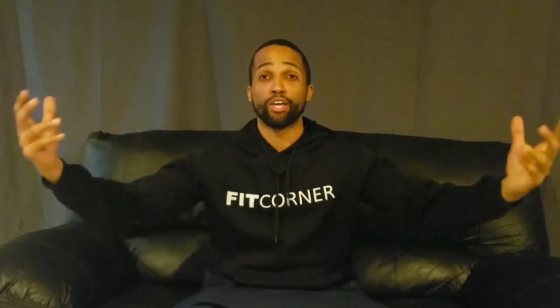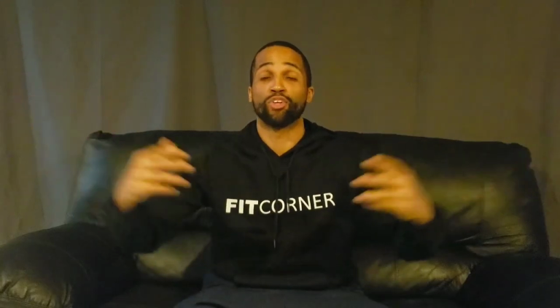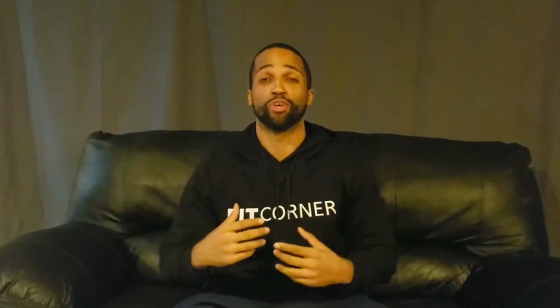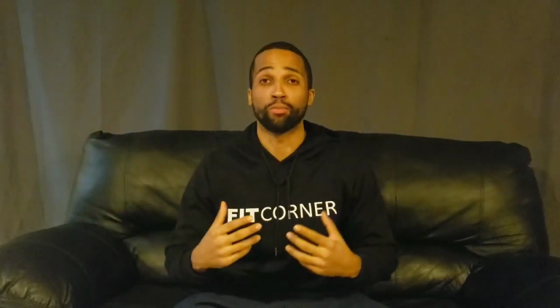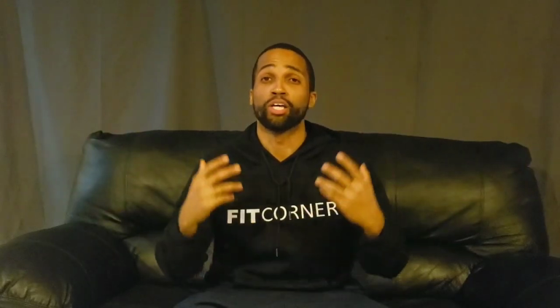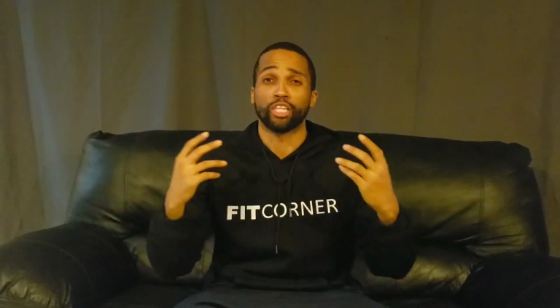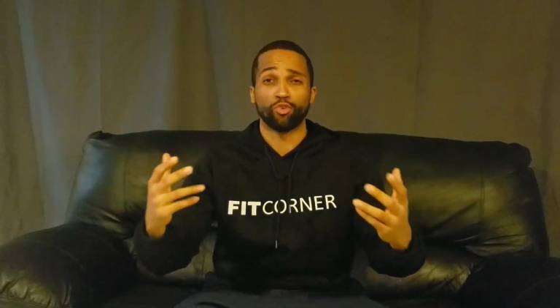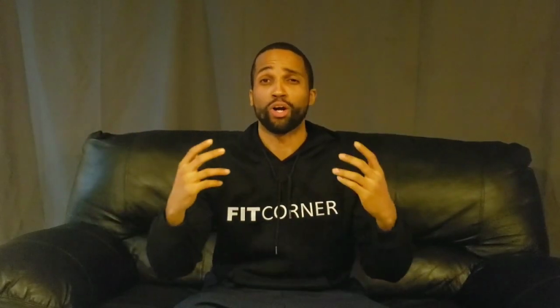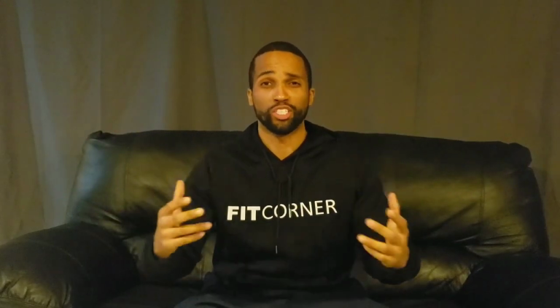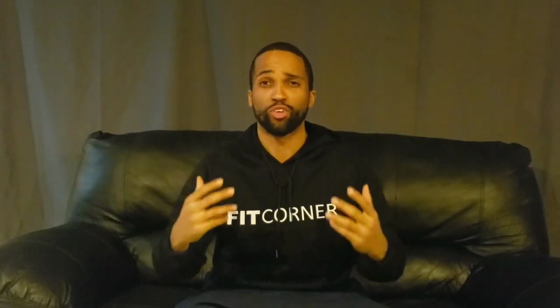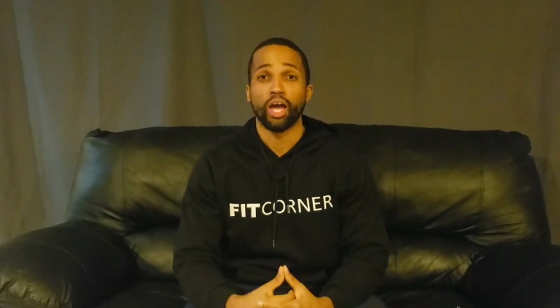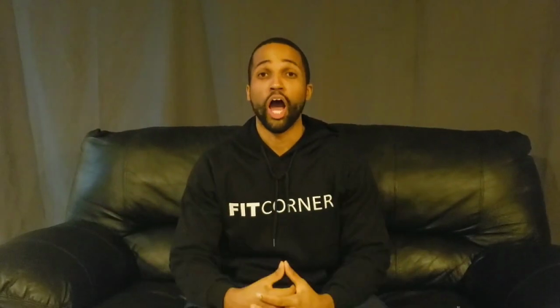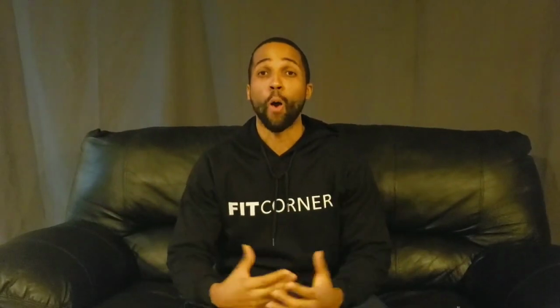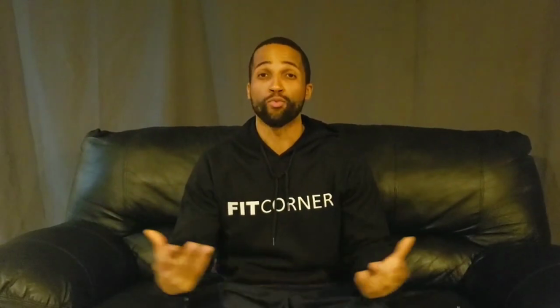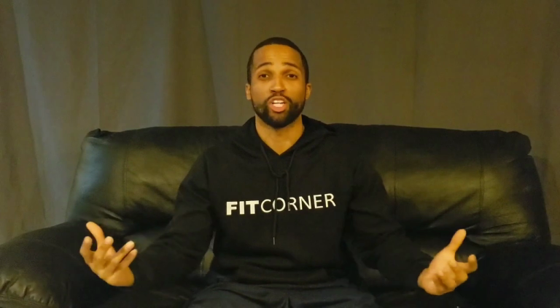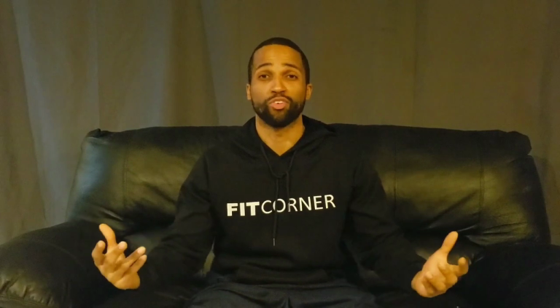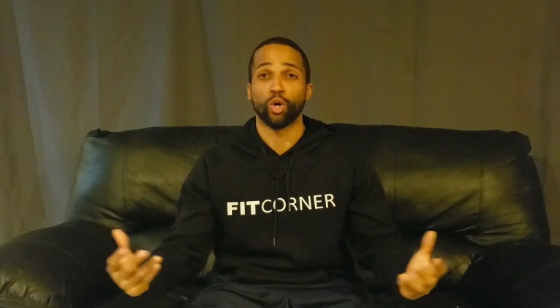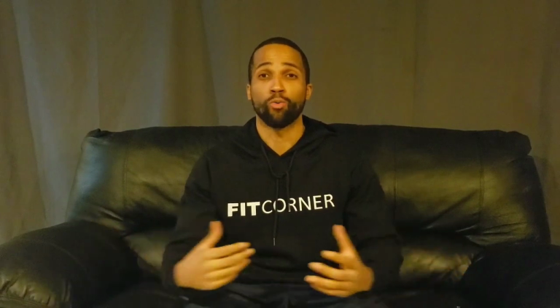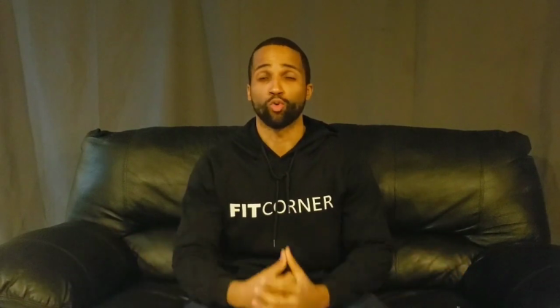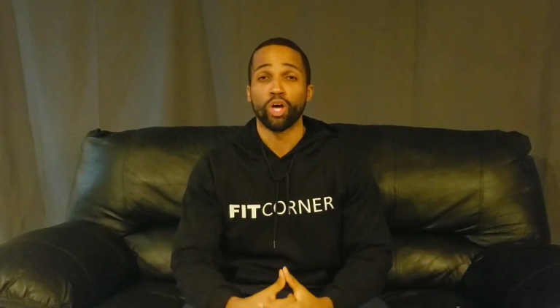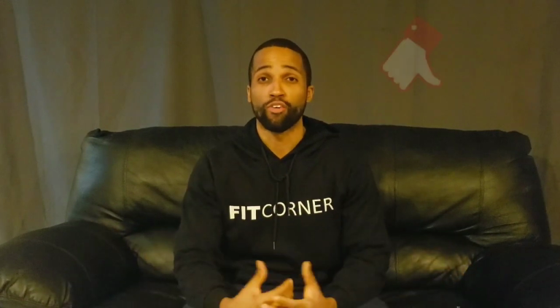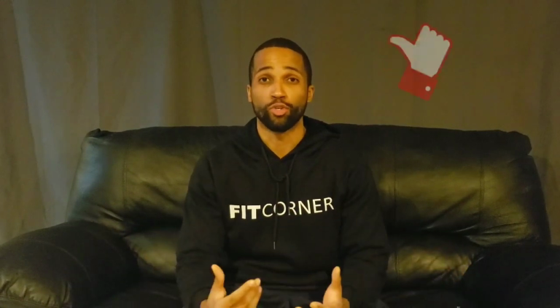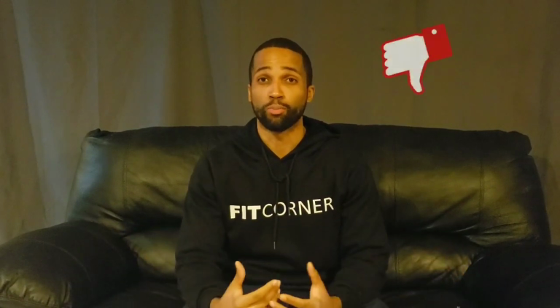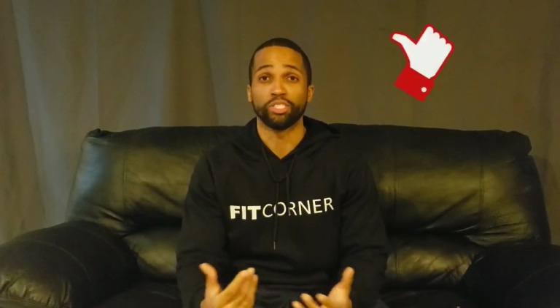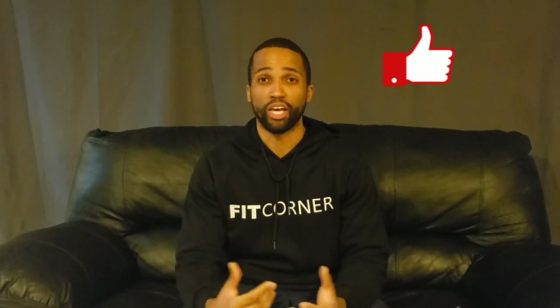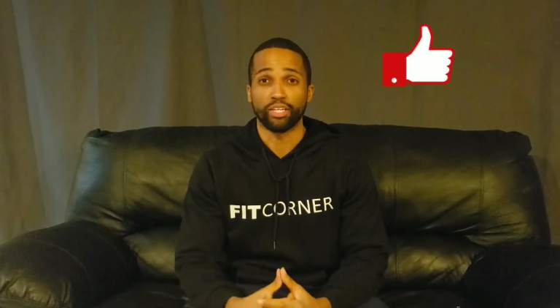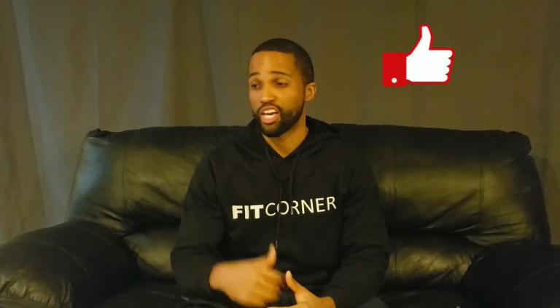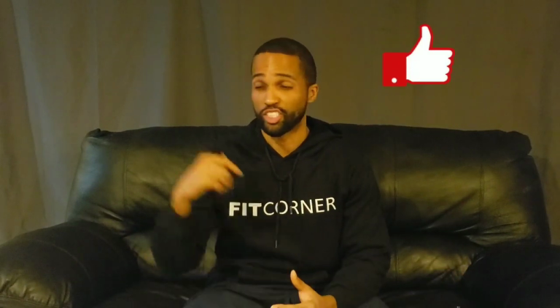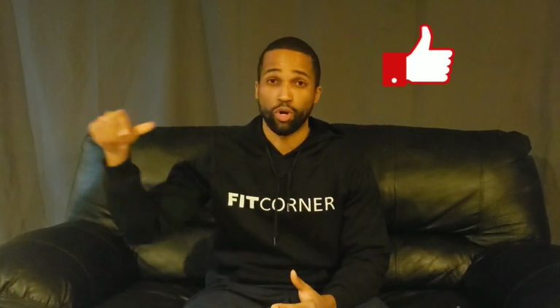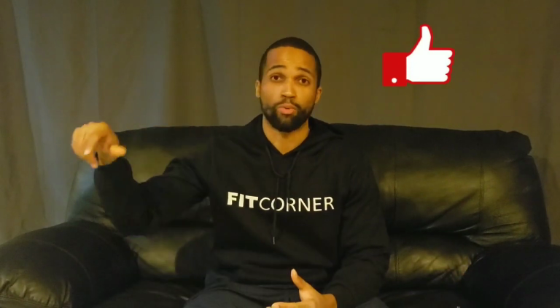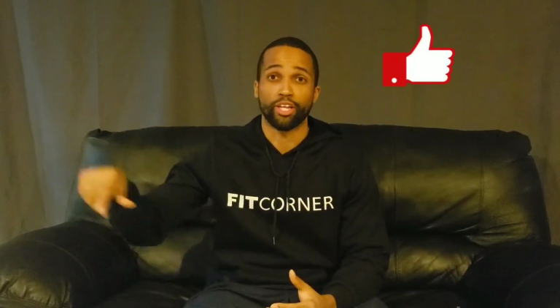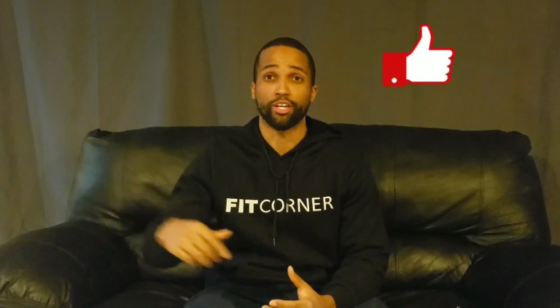Hey, Fit Fam. Thank you for watching this video. I hope you found it helpful. If you did, please like and subscribe.